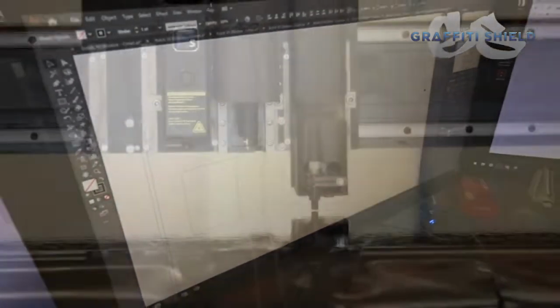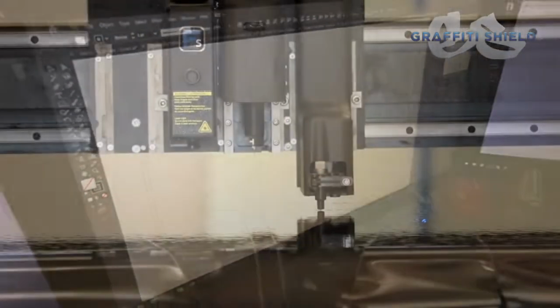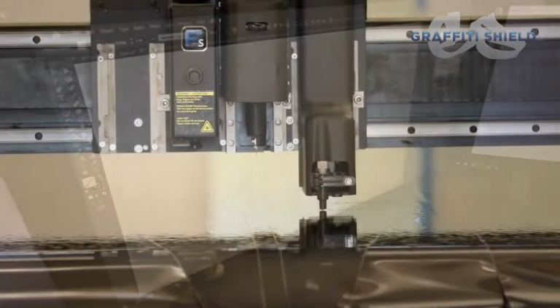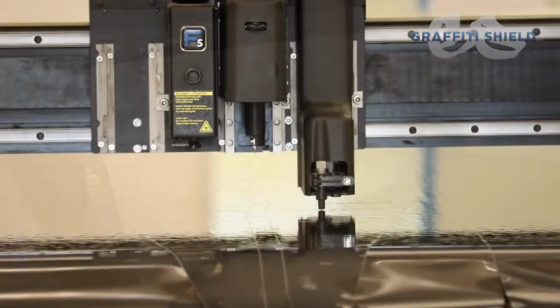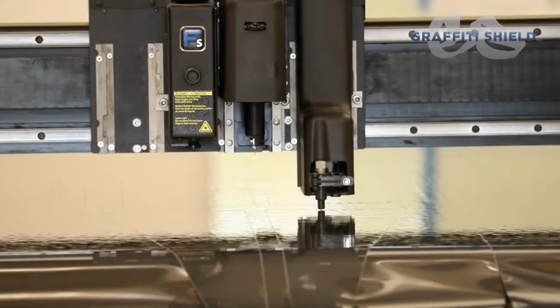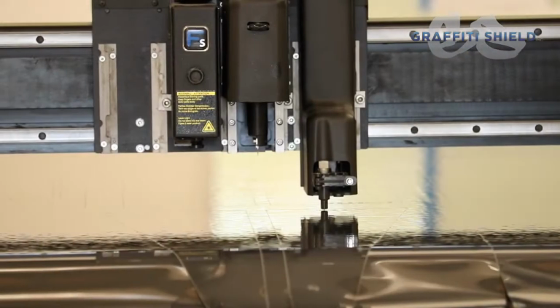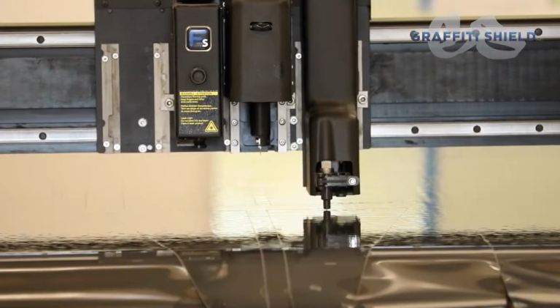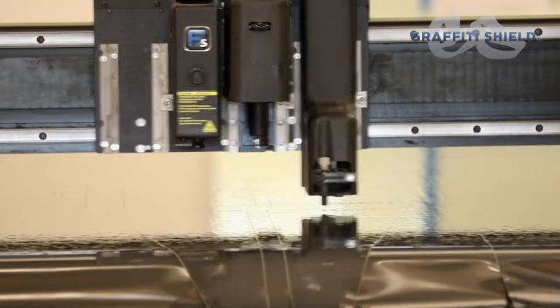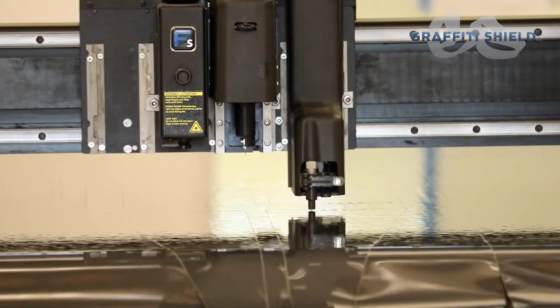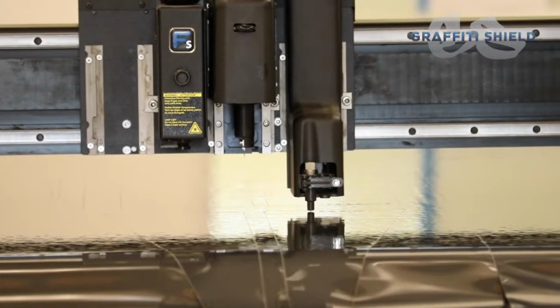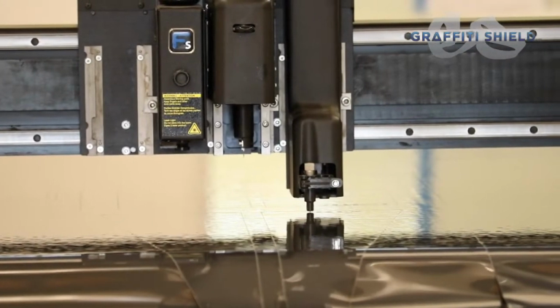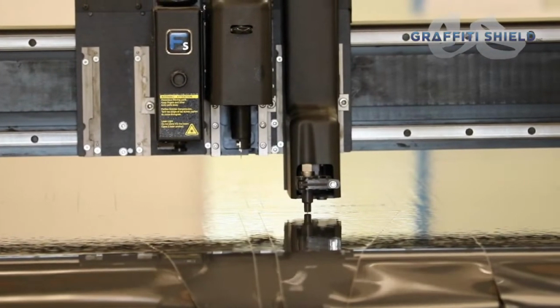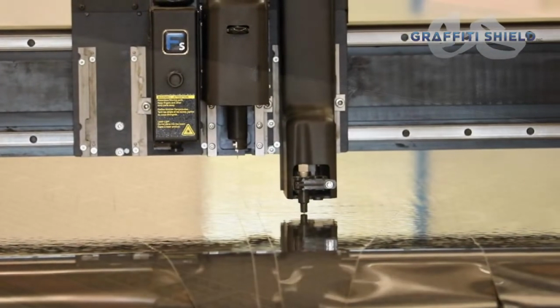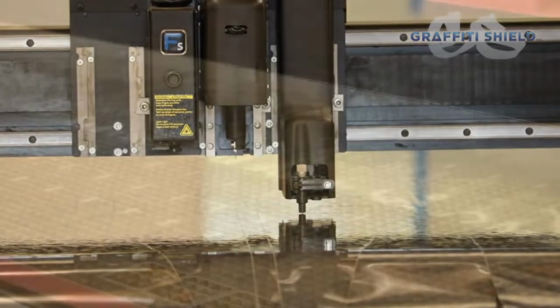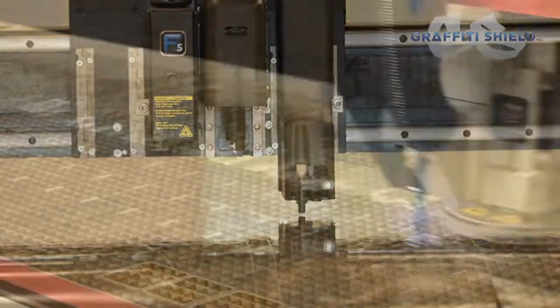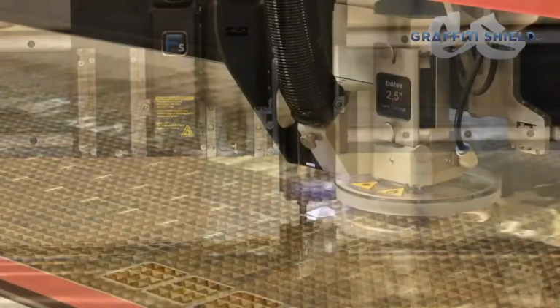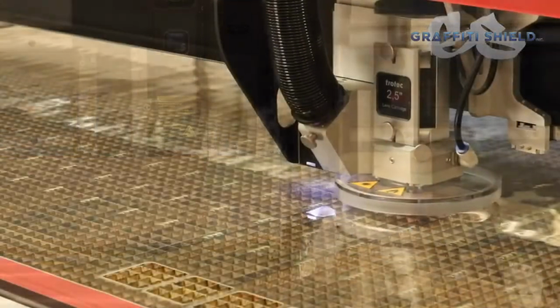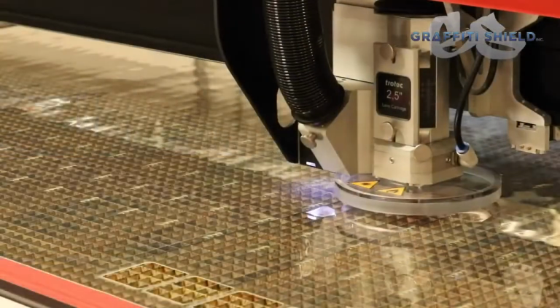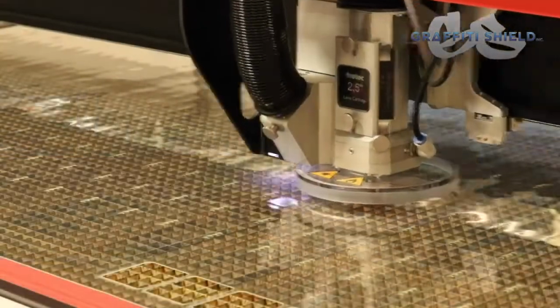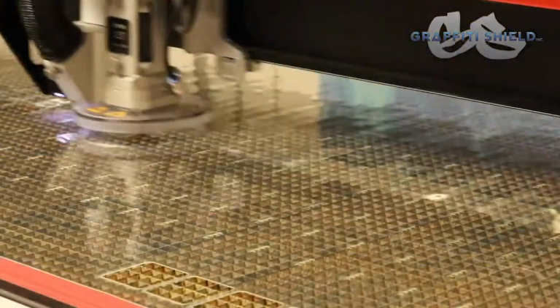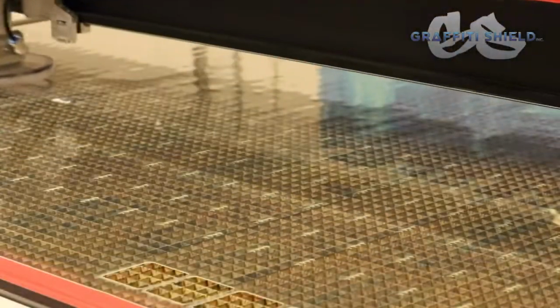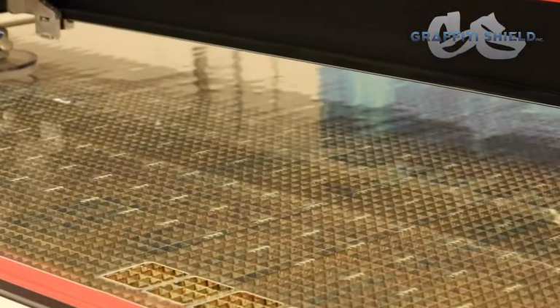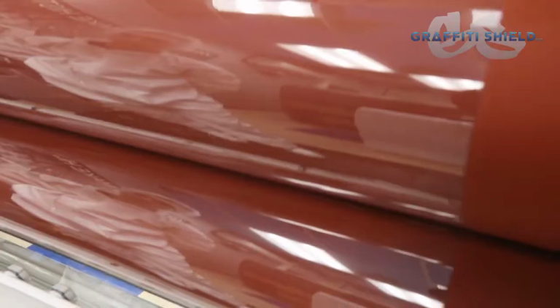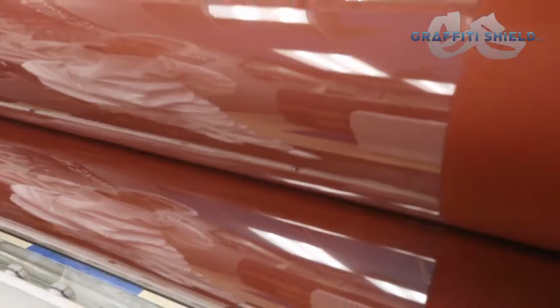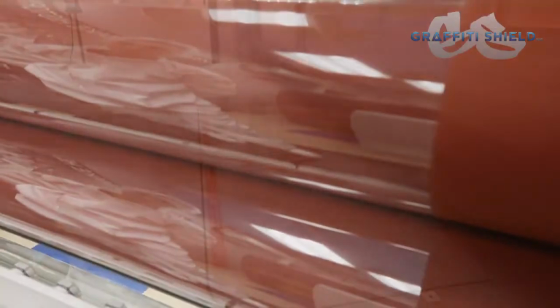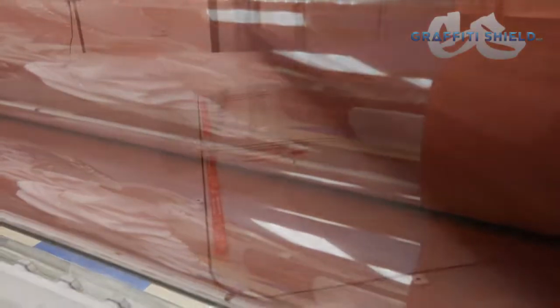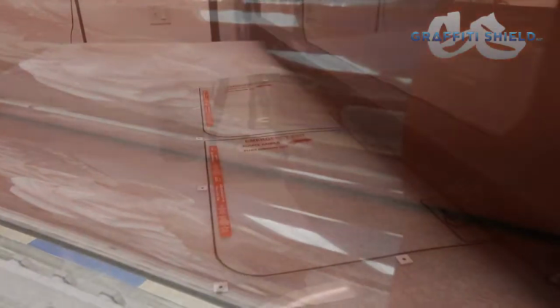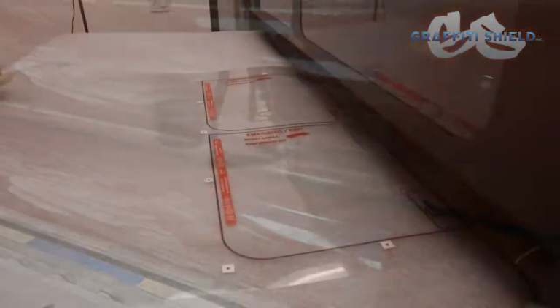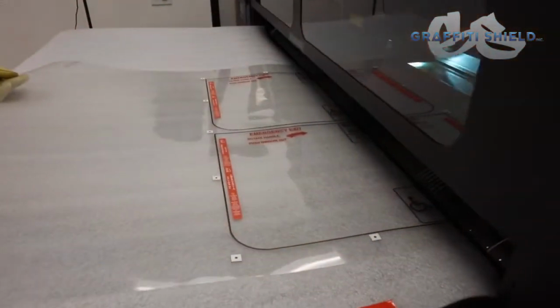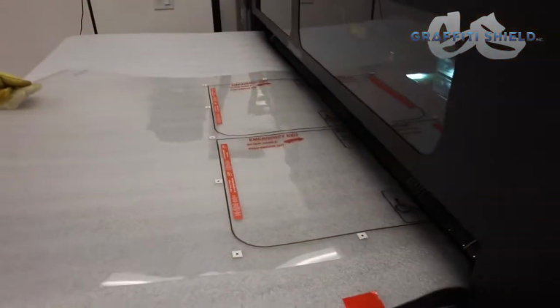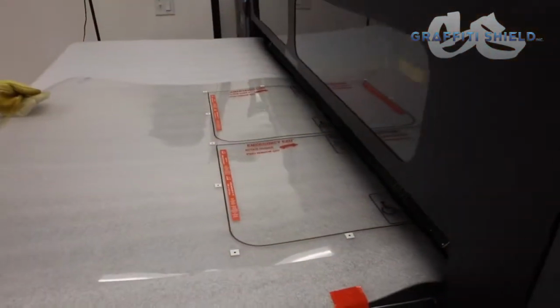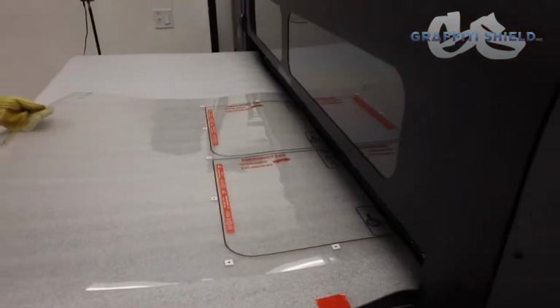Currently we offer CNC knife blade cutting, laser cutting, custom laminating, and printing services.